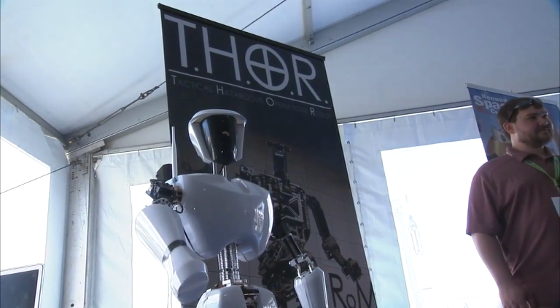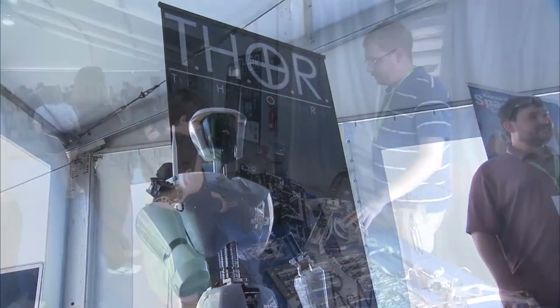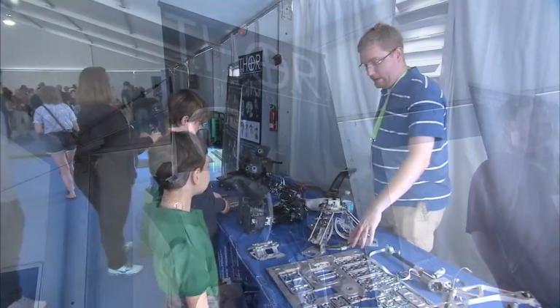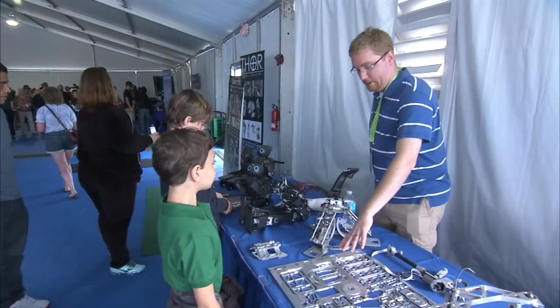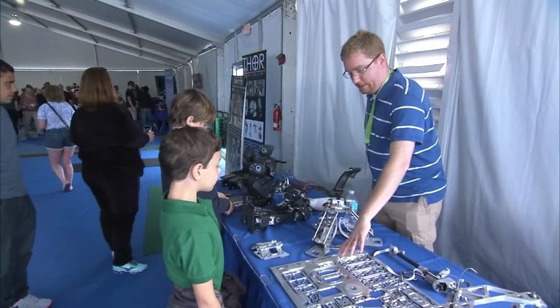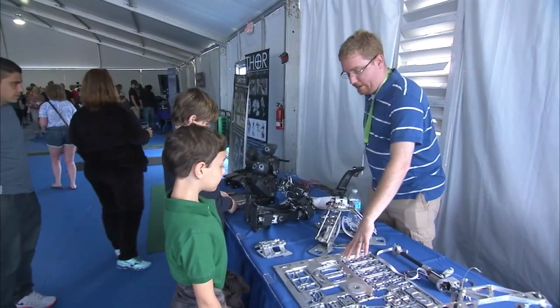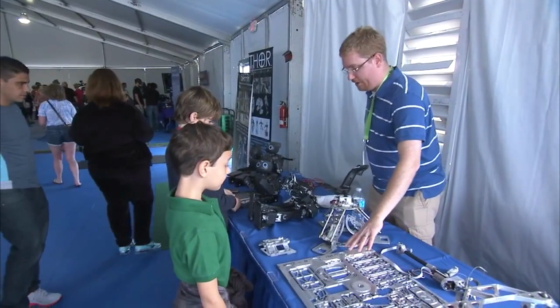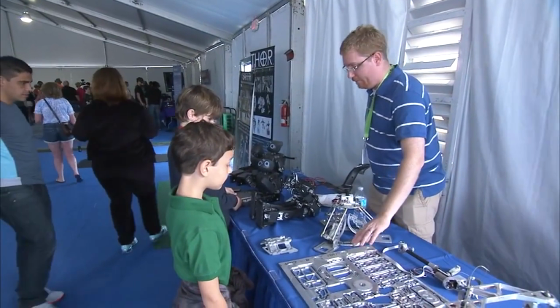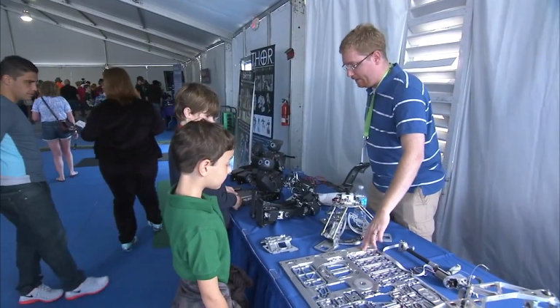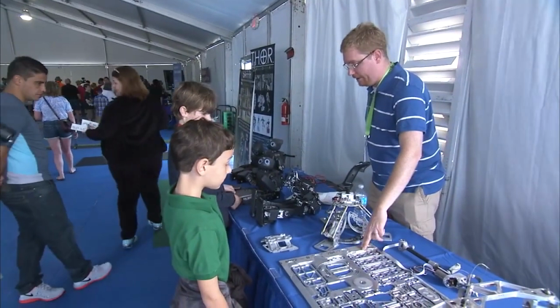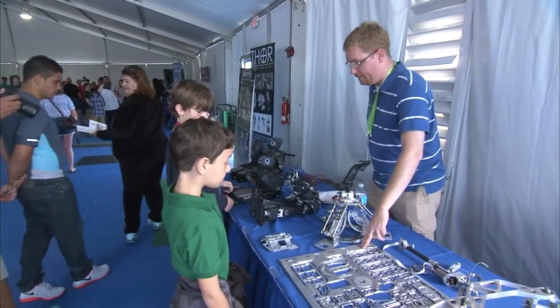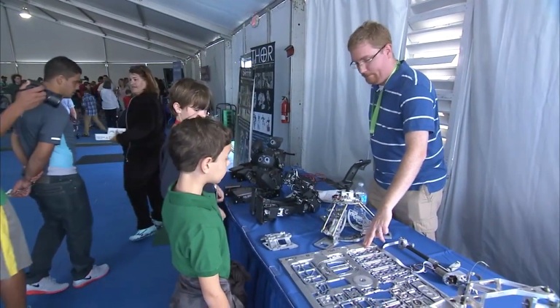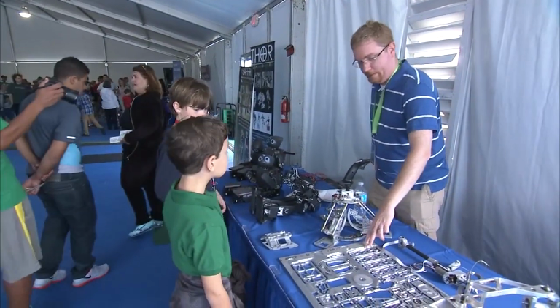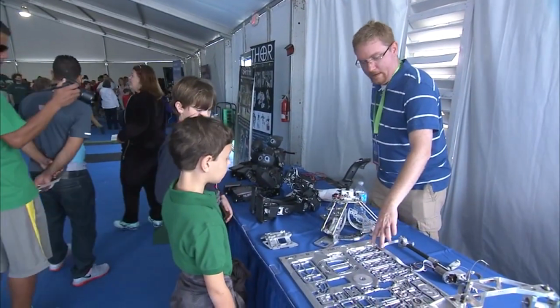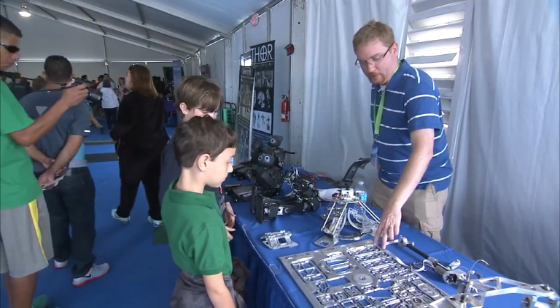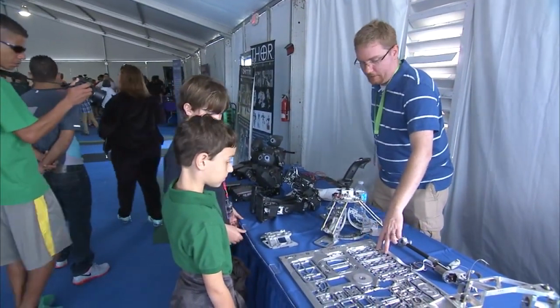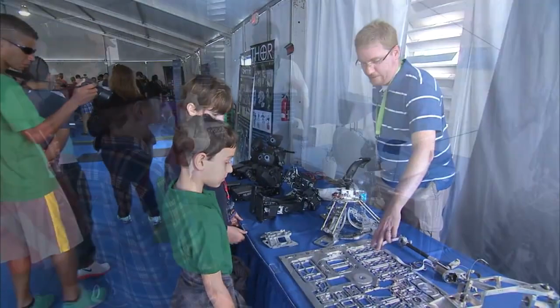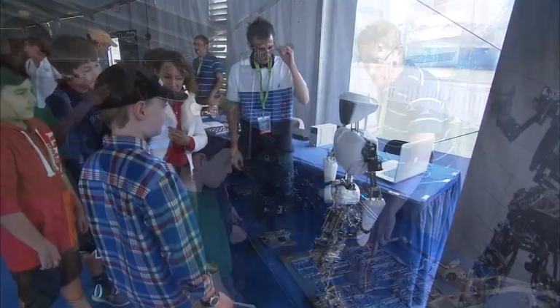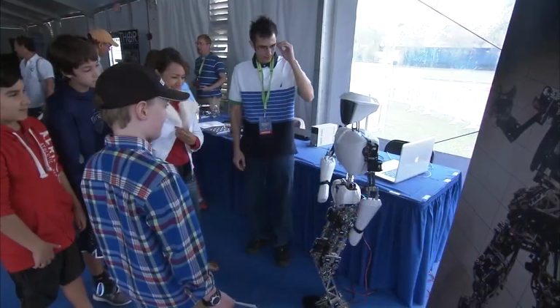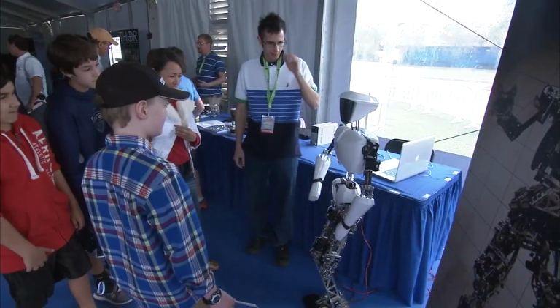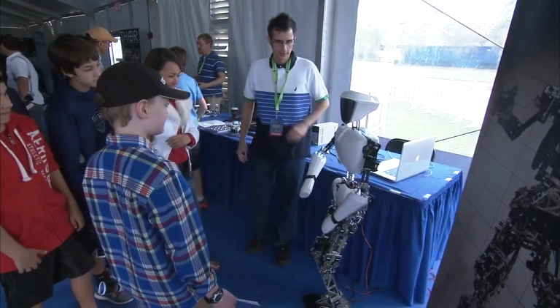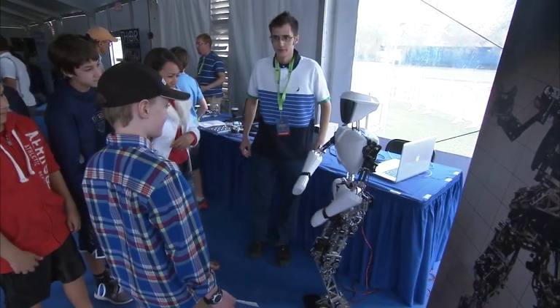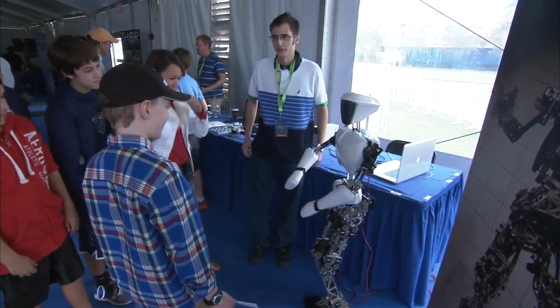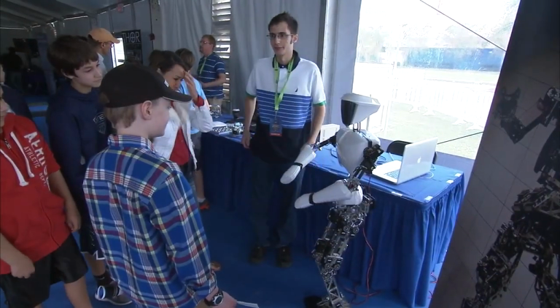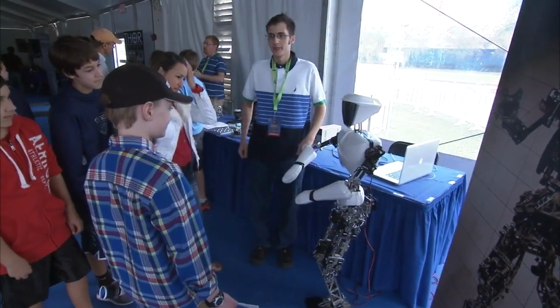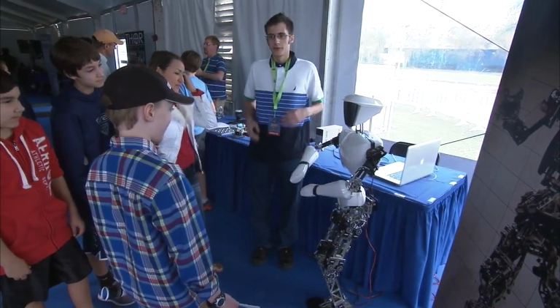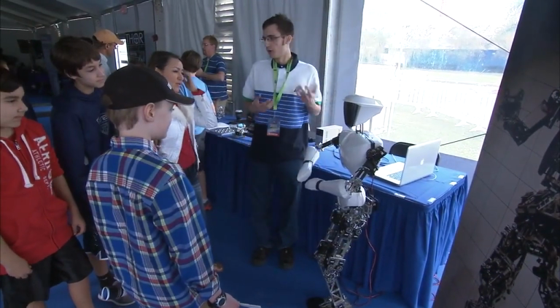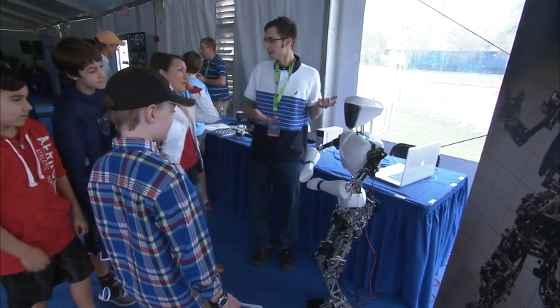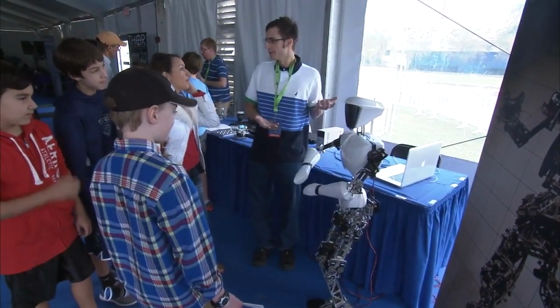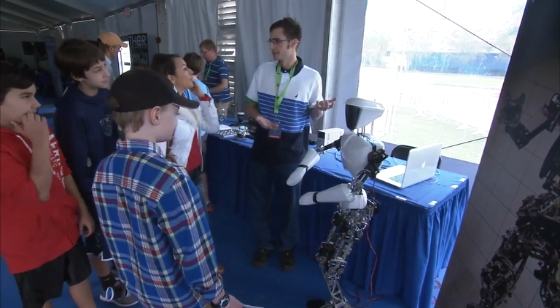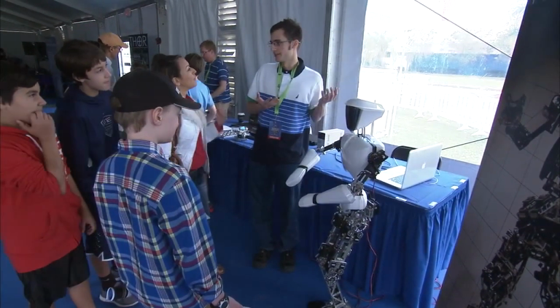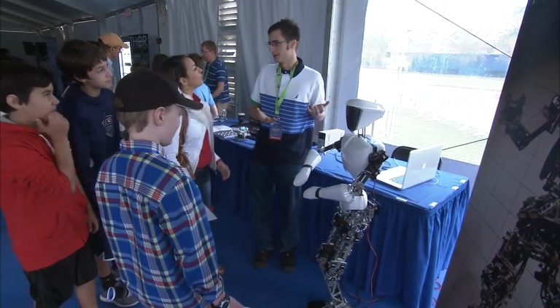The goal? Encourage kids to pursue careers in STEM fields — science, technology, engineering, and math.